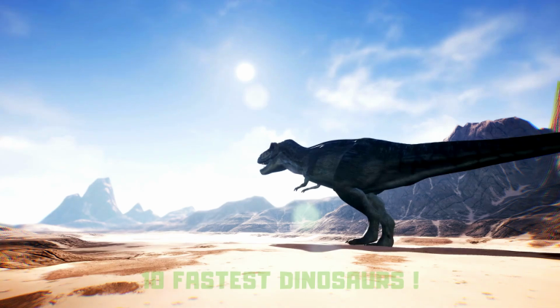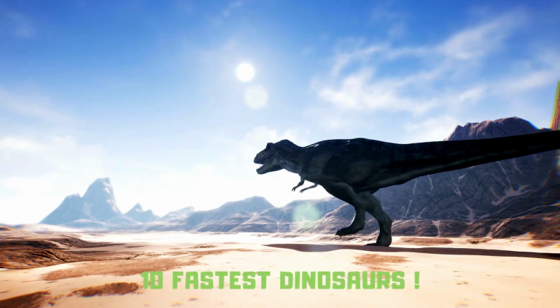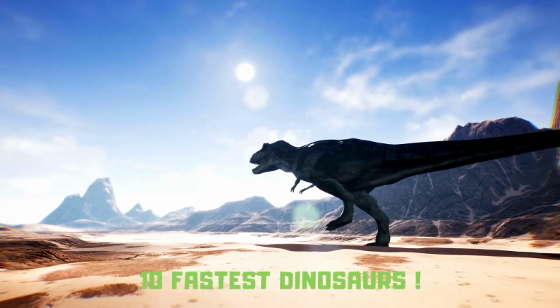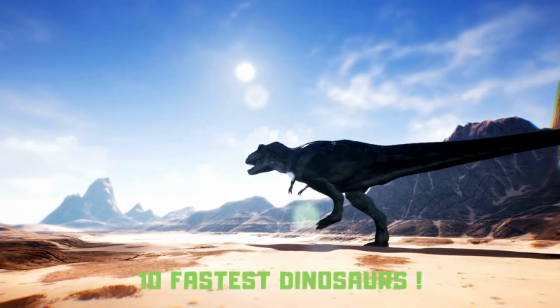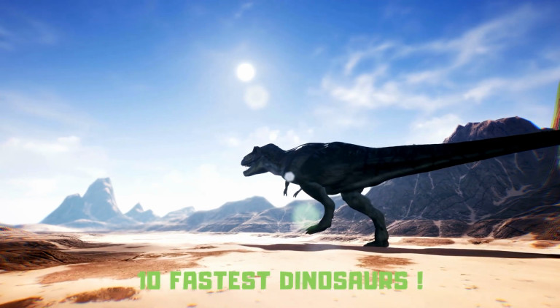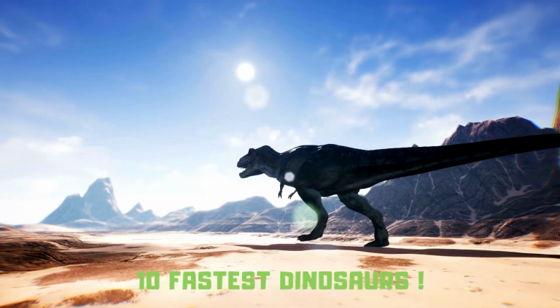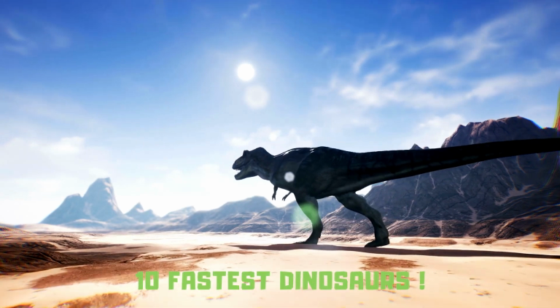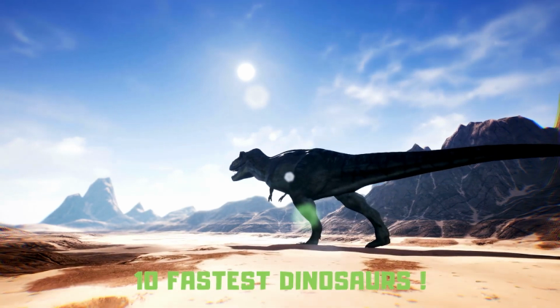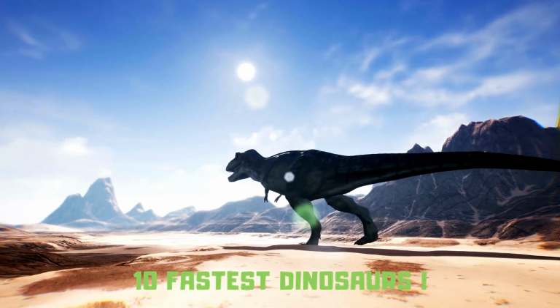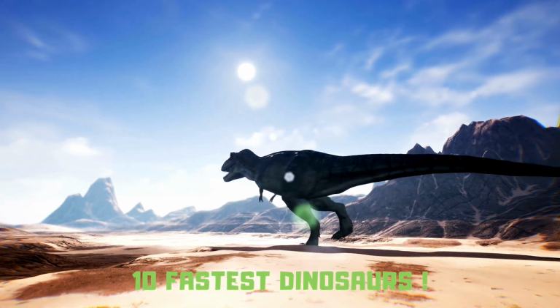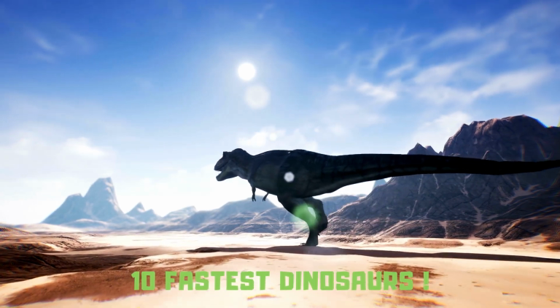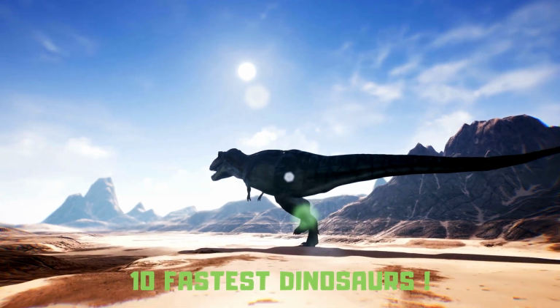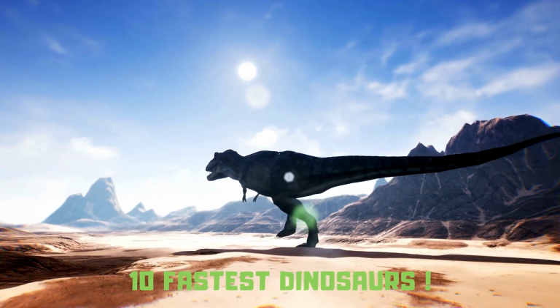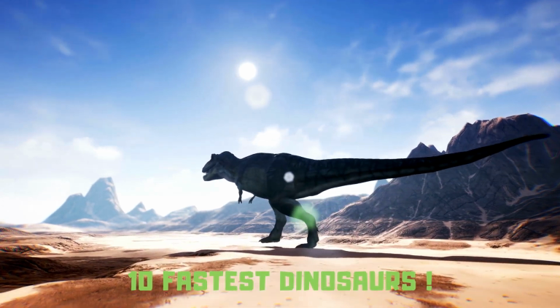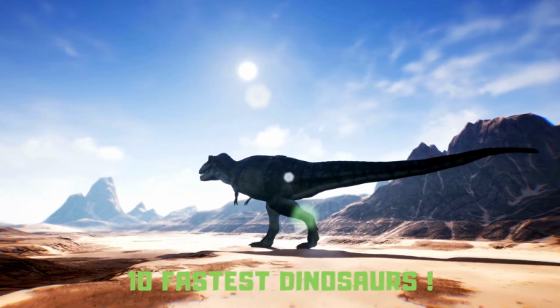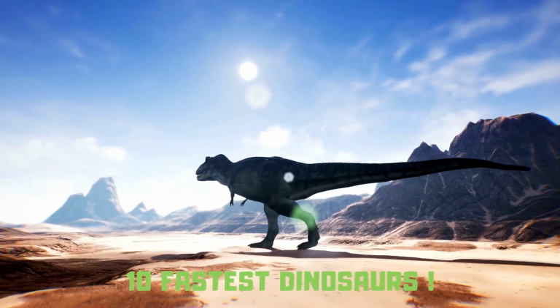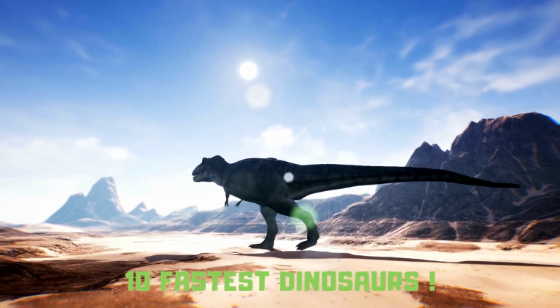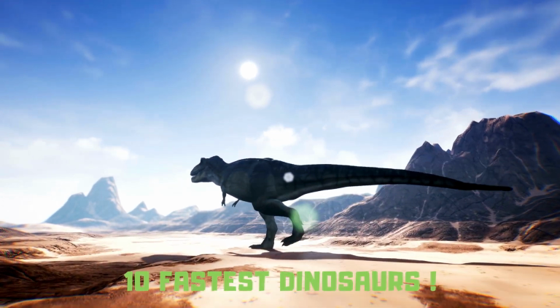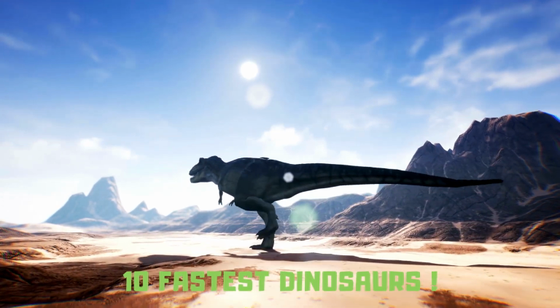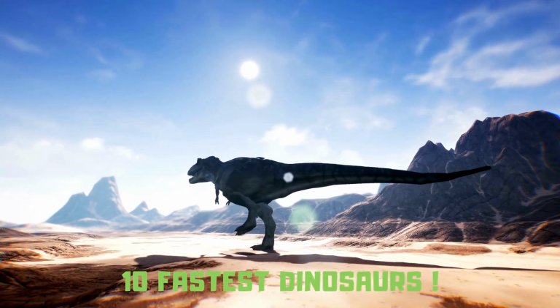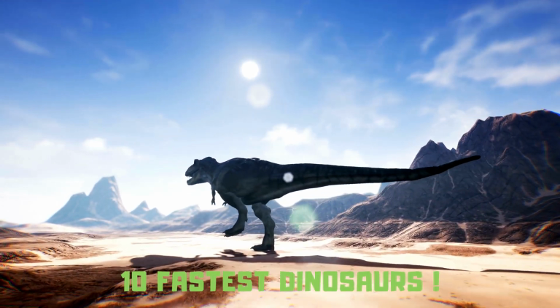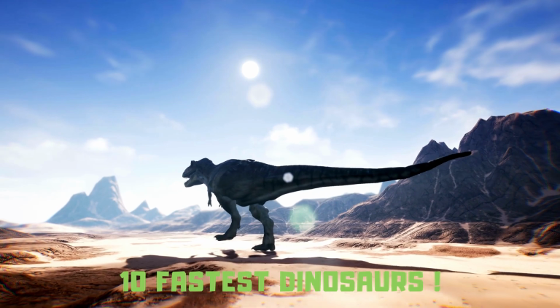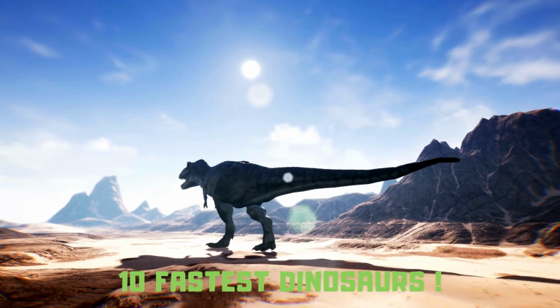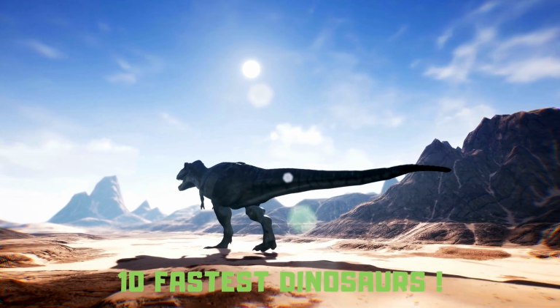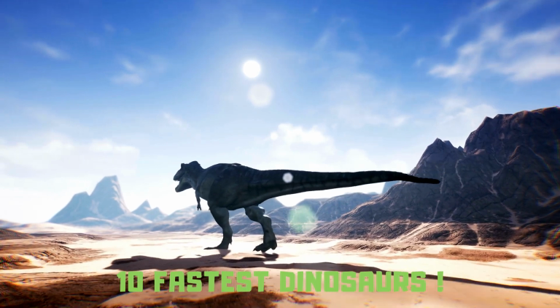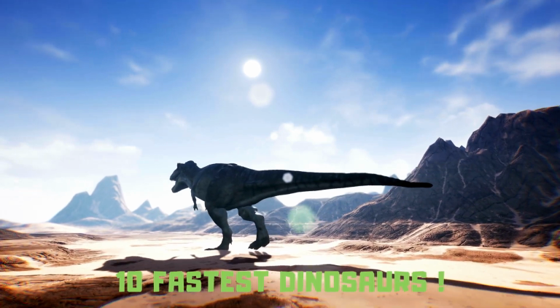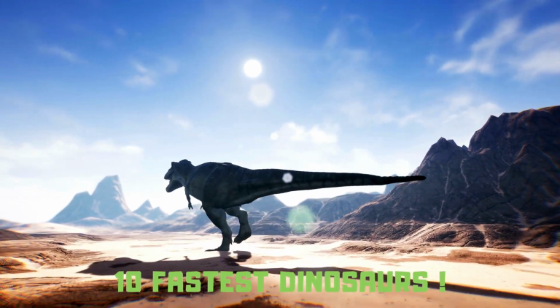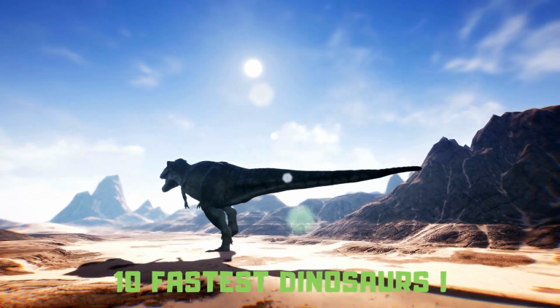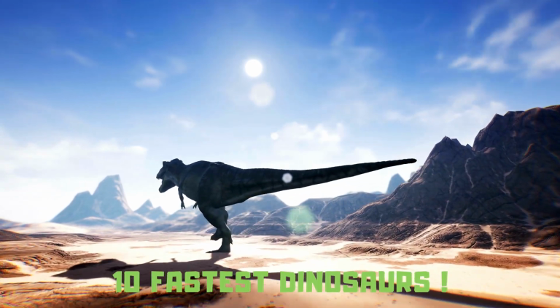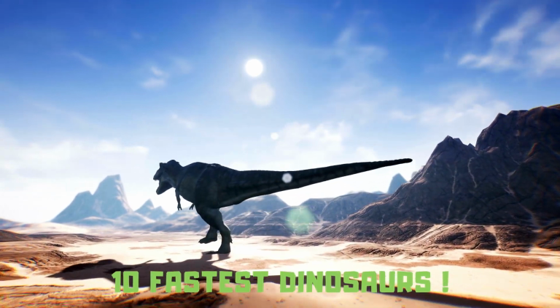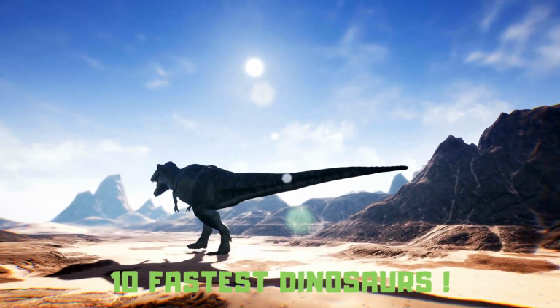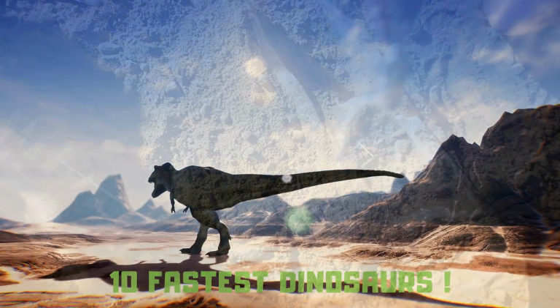Curious about the fastest-running dinosaurs? Well, buckle up and get ready for a wild ride as we count down the top 10 fastest dinosaurs.